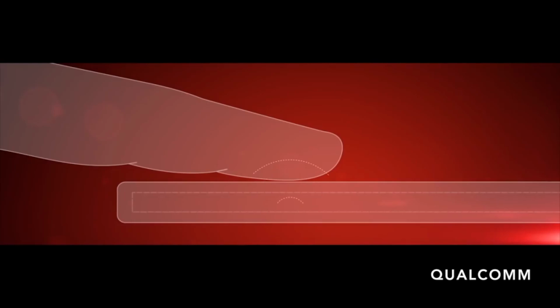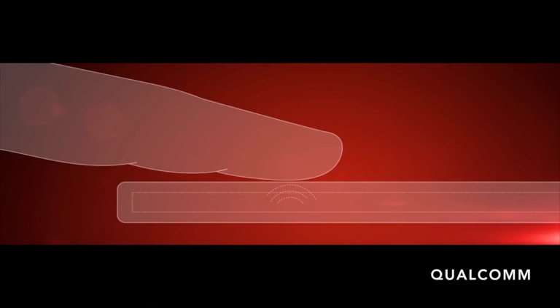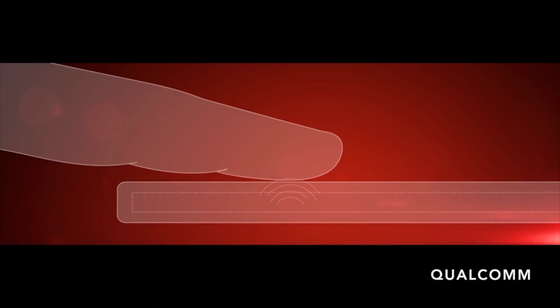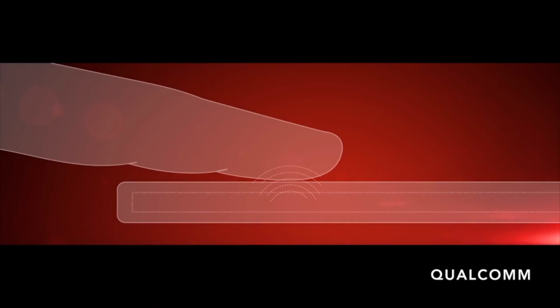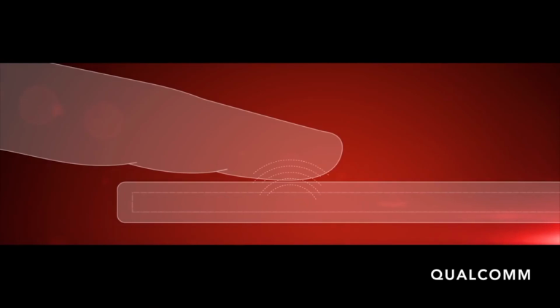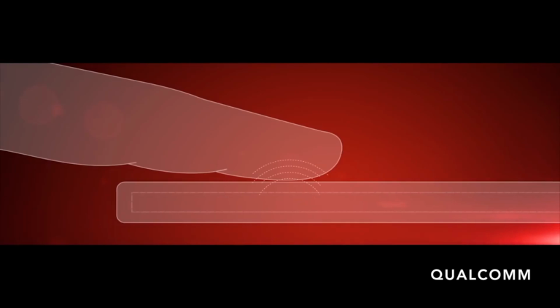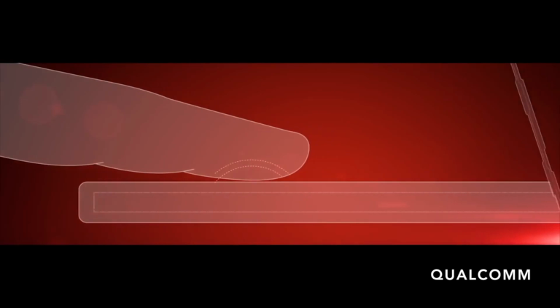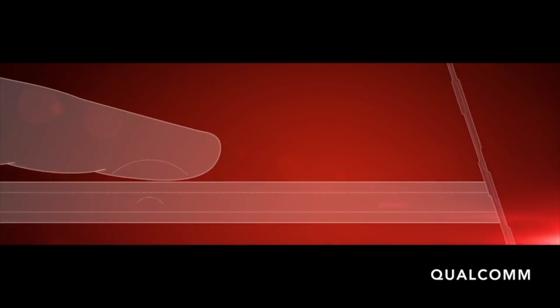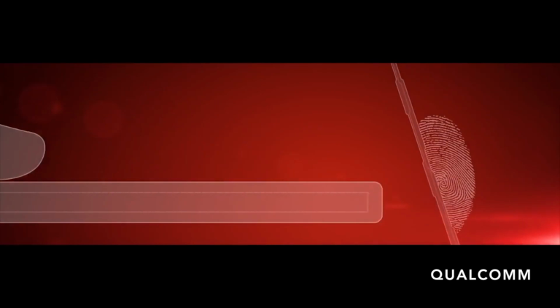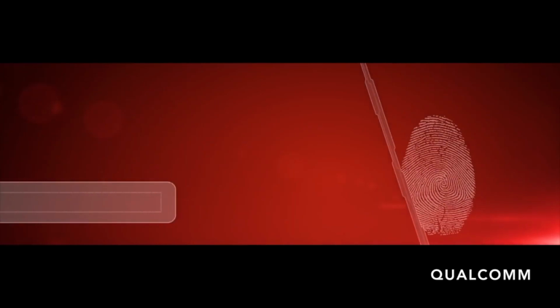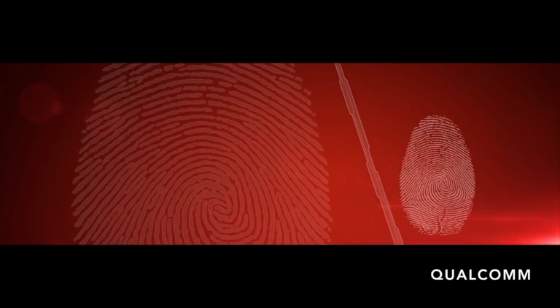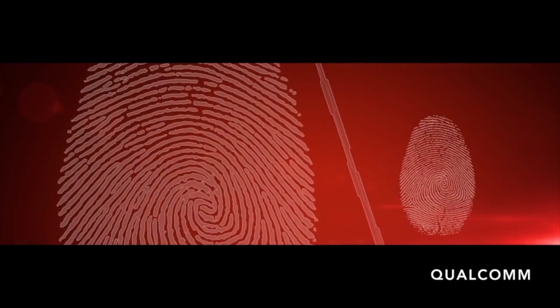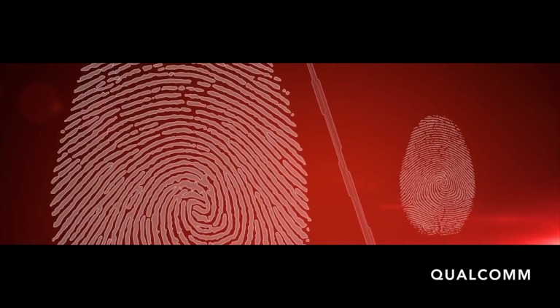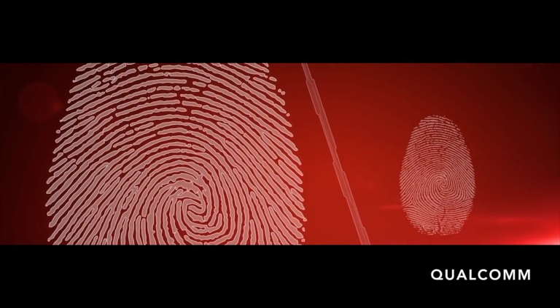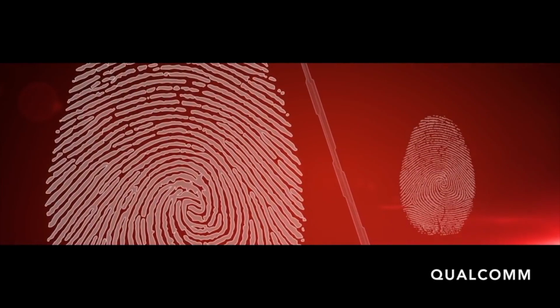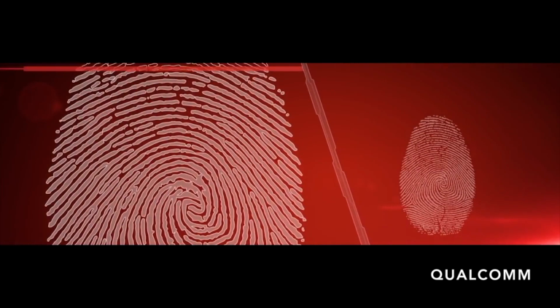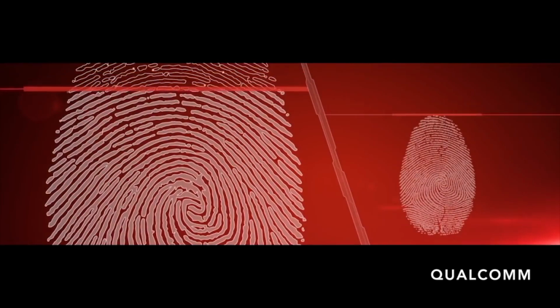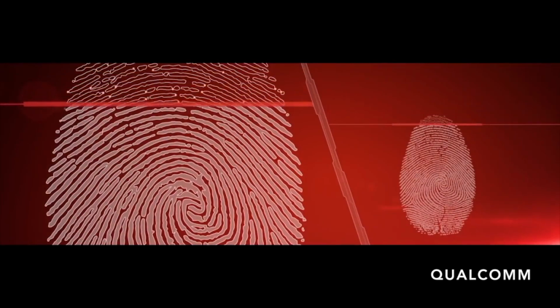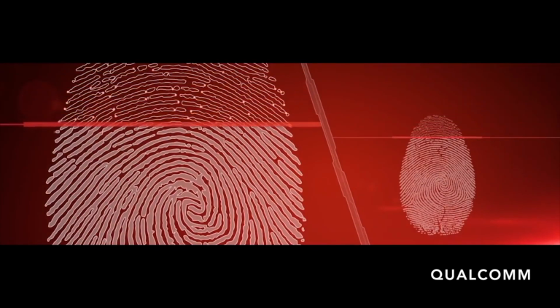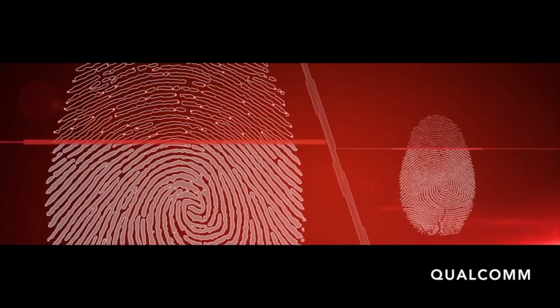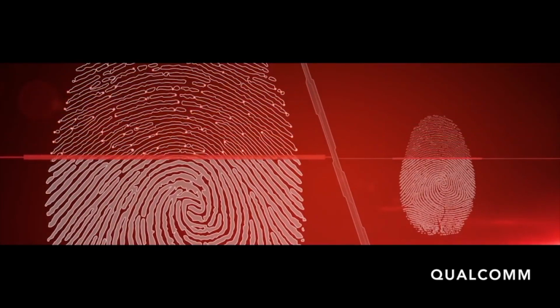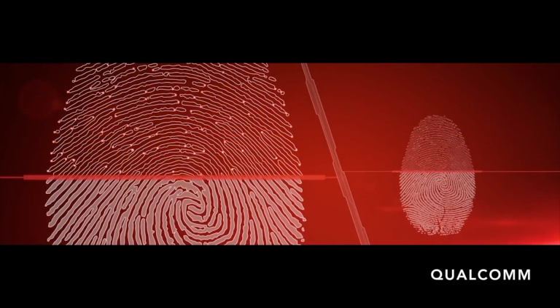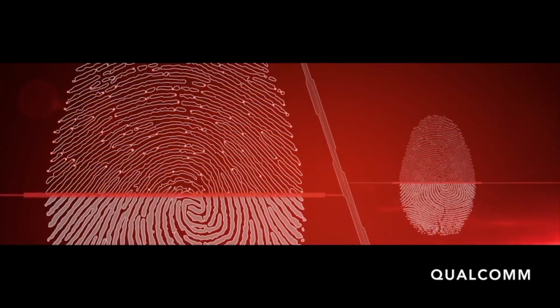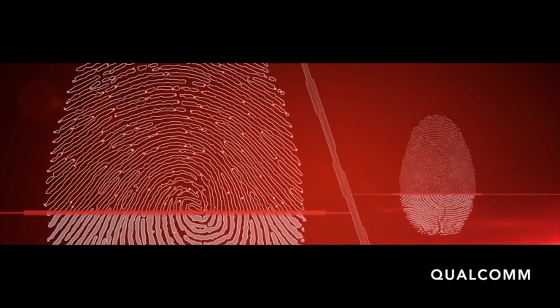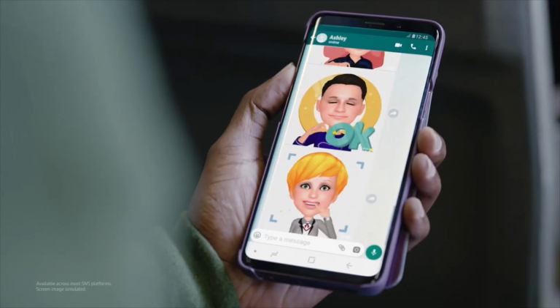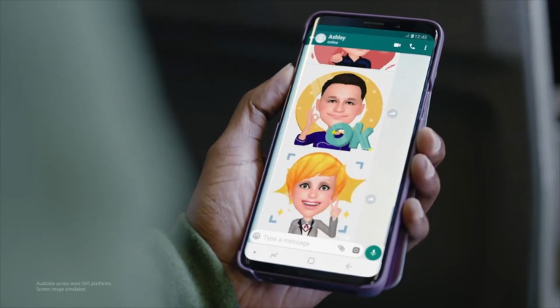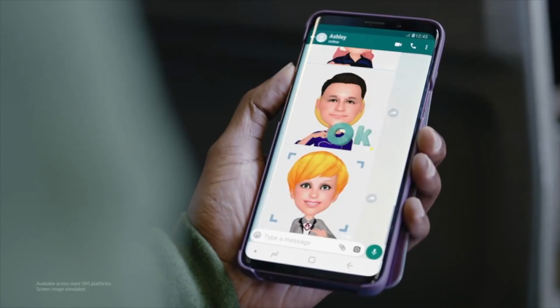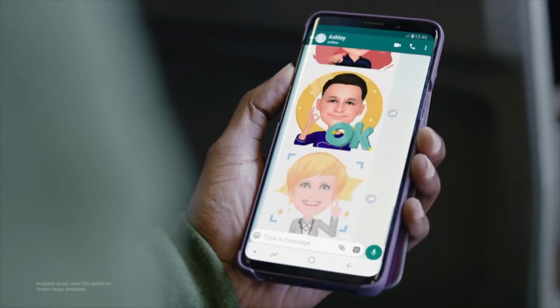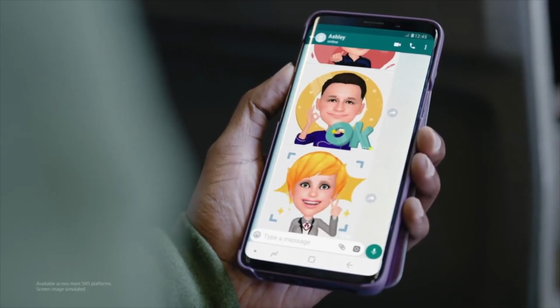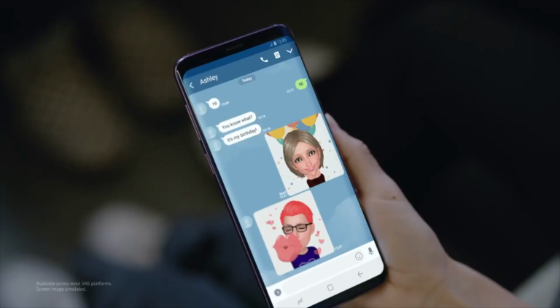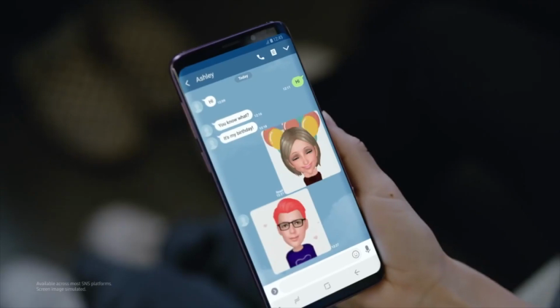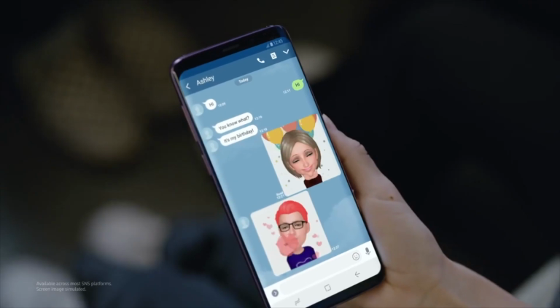There is a fingerprint scanner under the display, but aside from these two technologies, the differences from last year's flagship aren't huge.